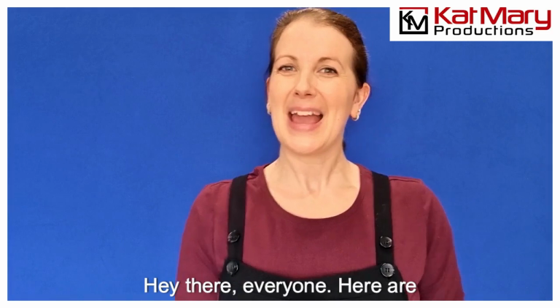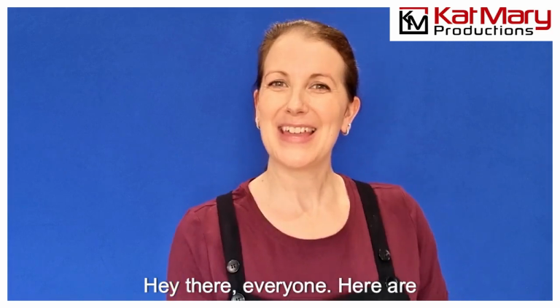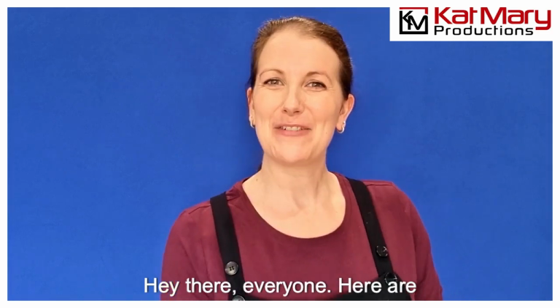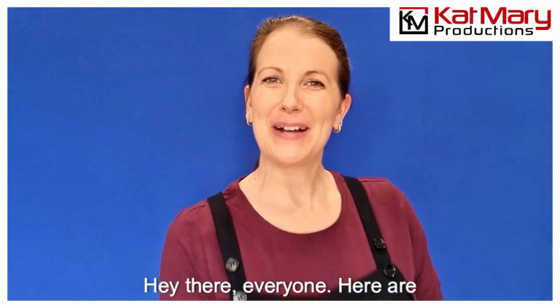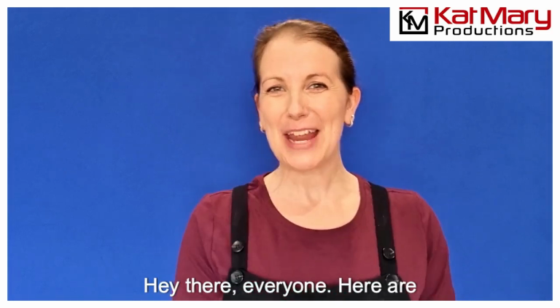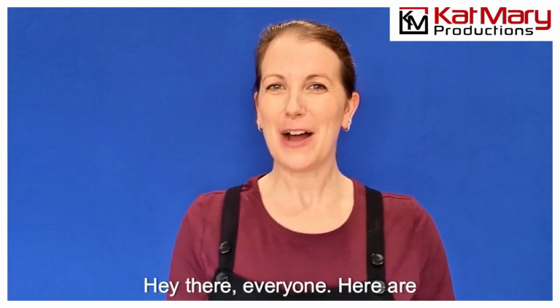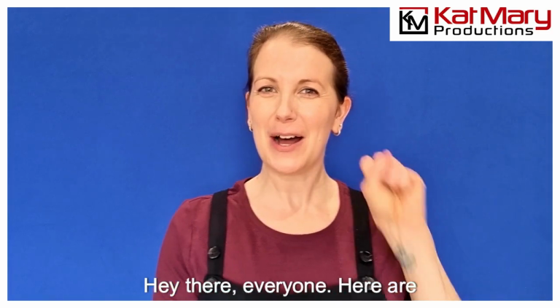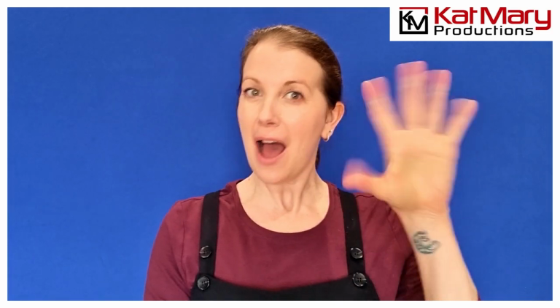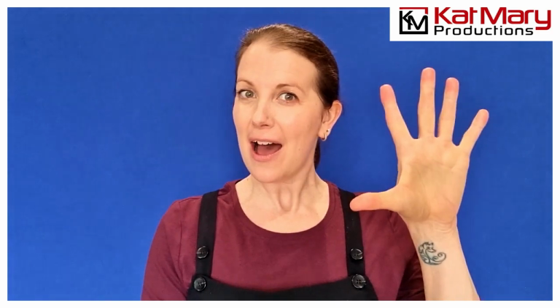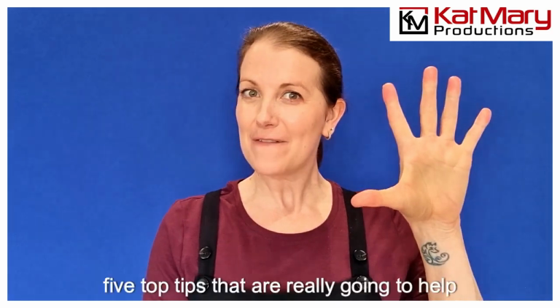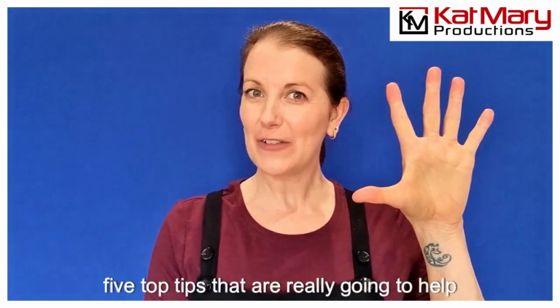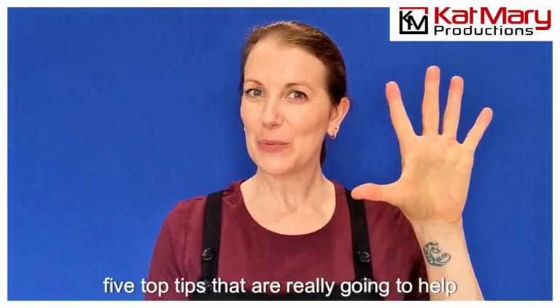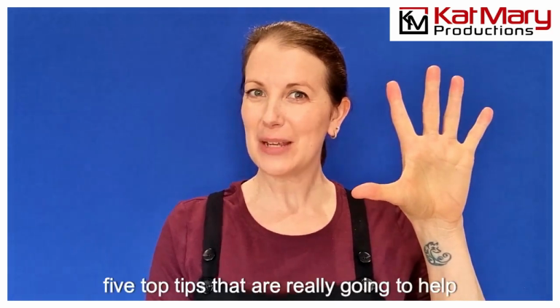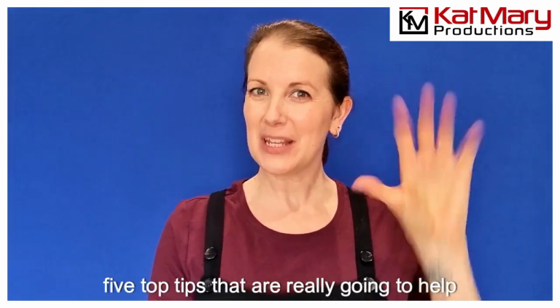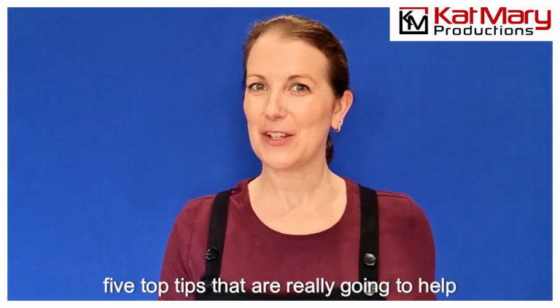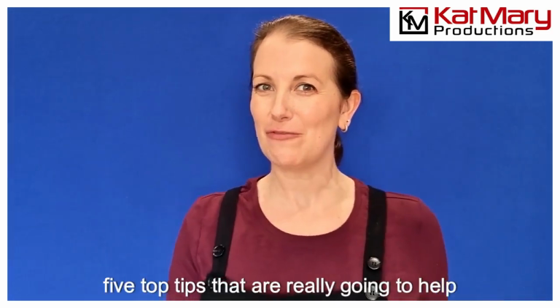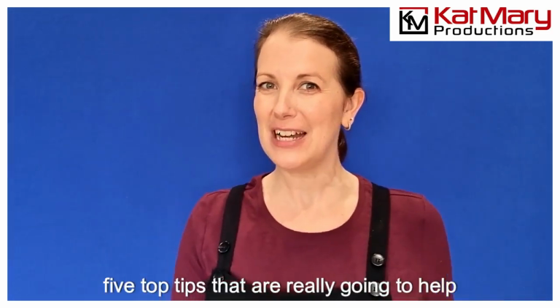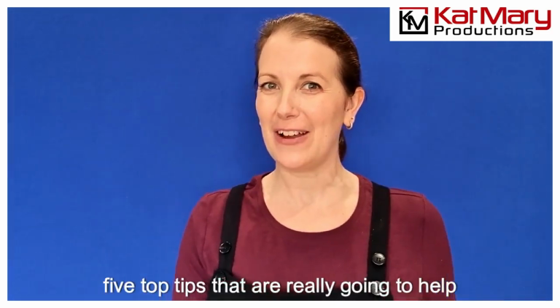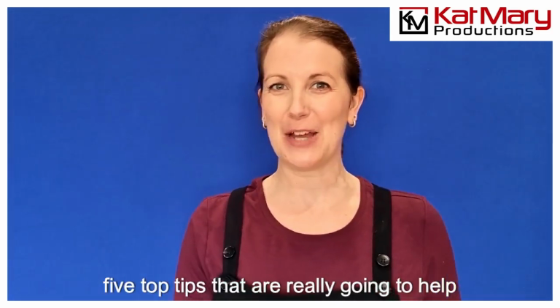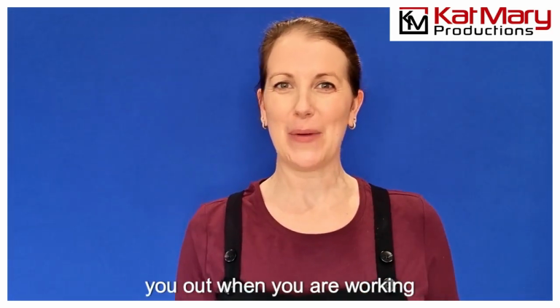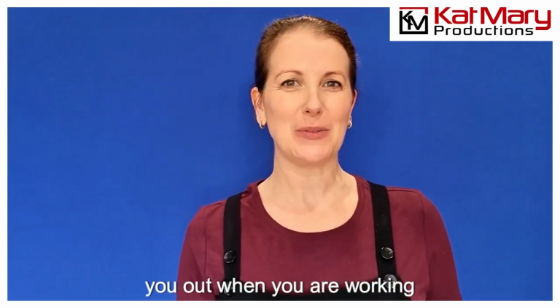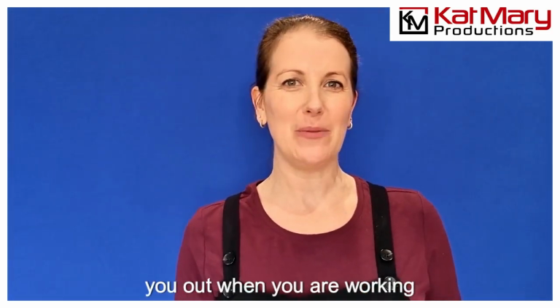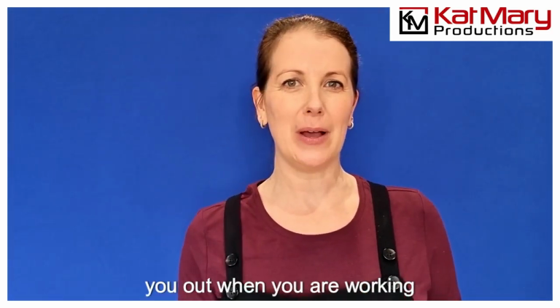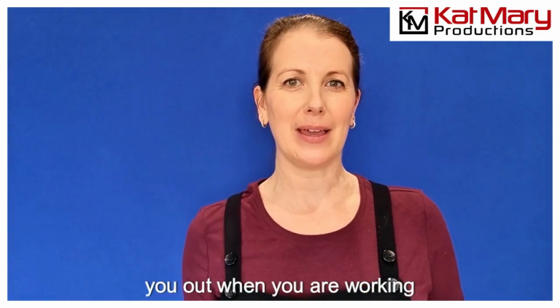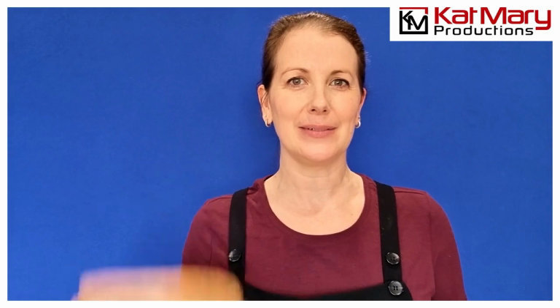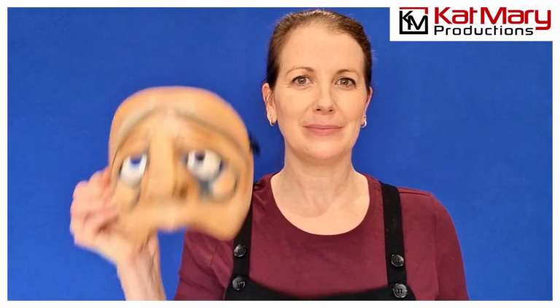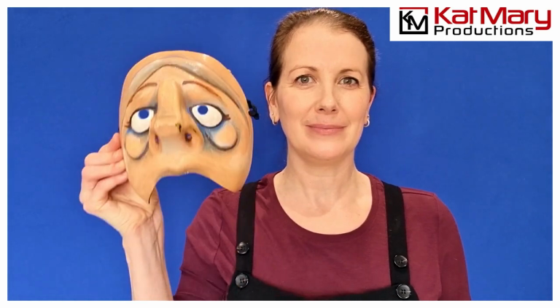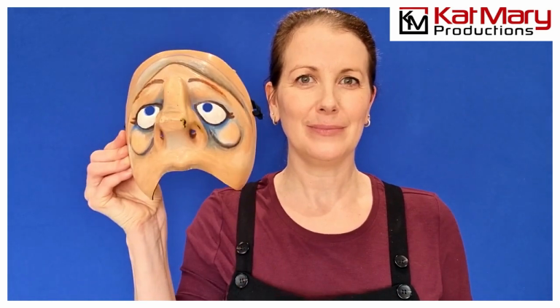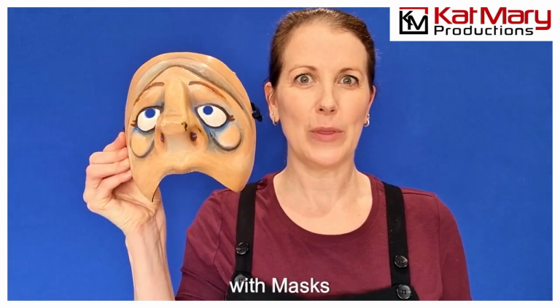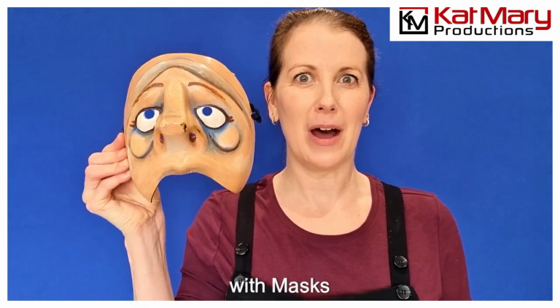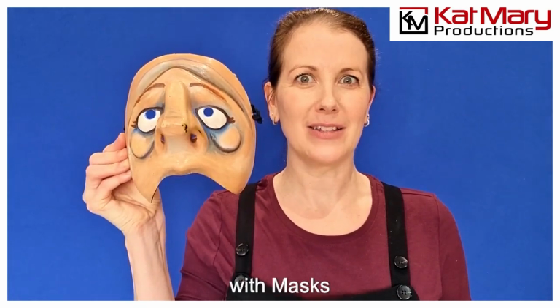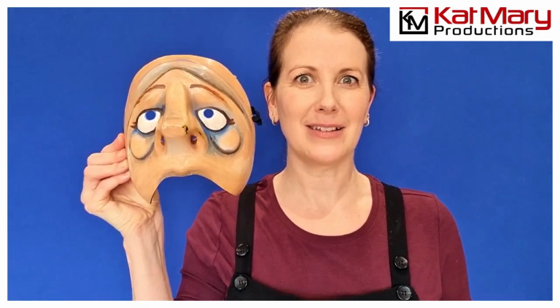Hey there everyone, here are five top tips that are really going to help you out when you are working with masks.